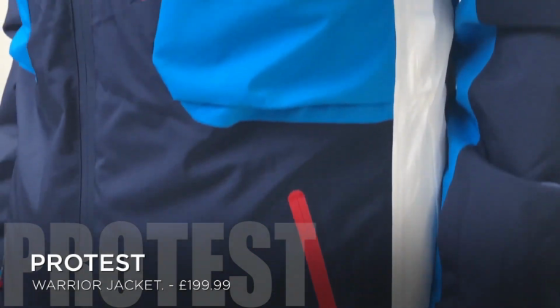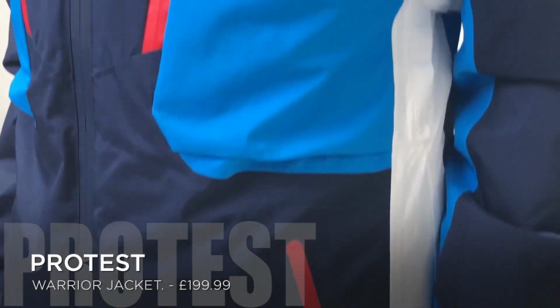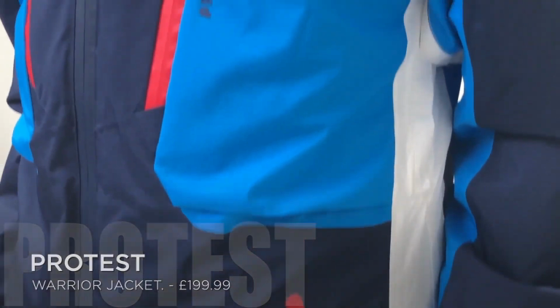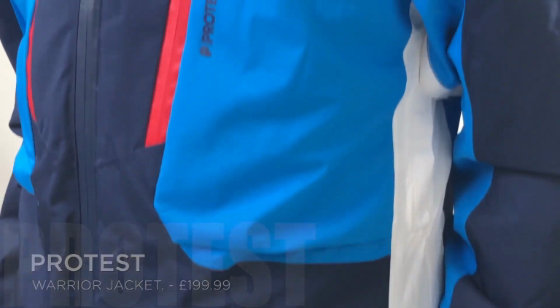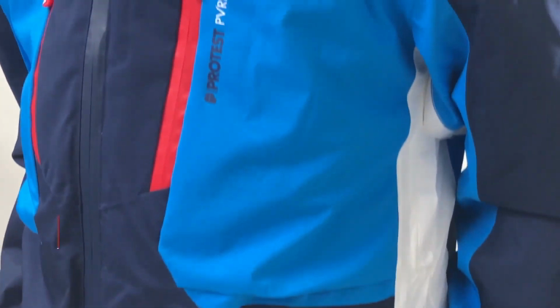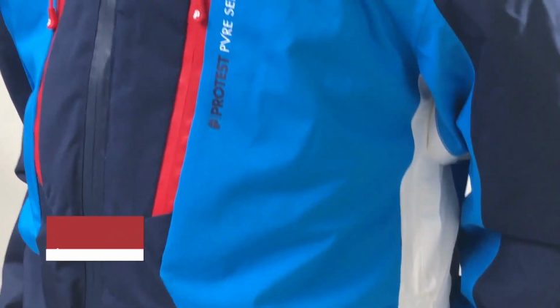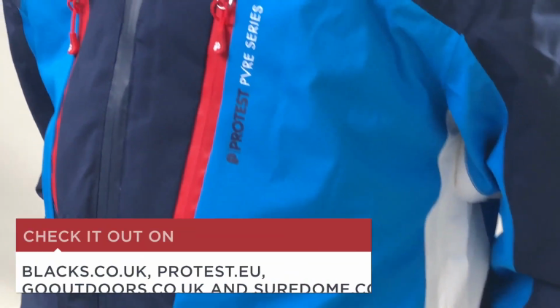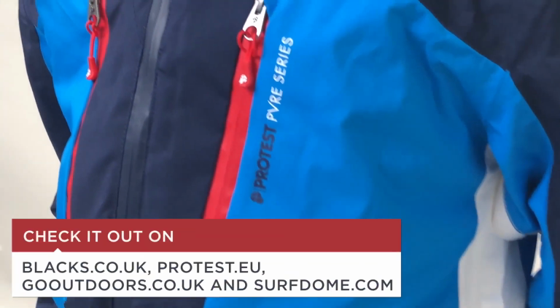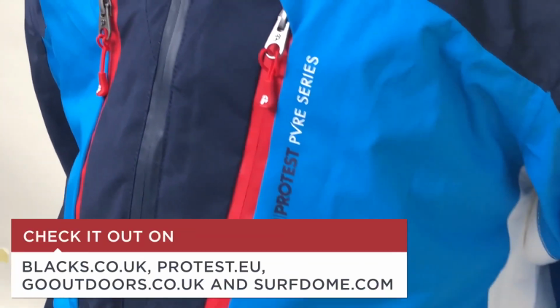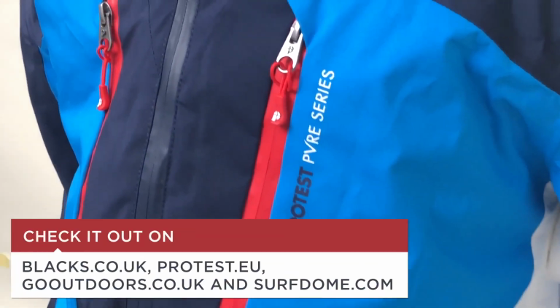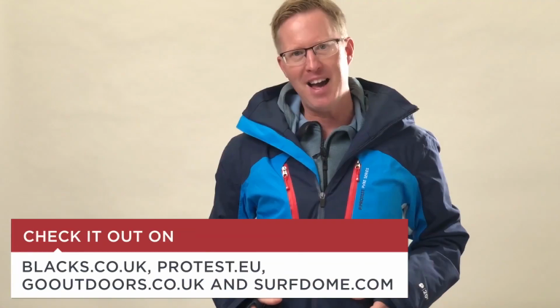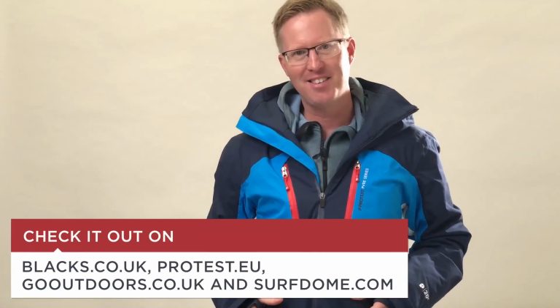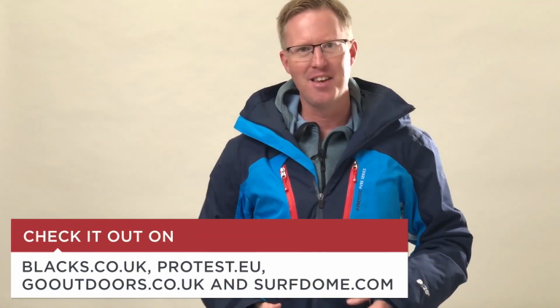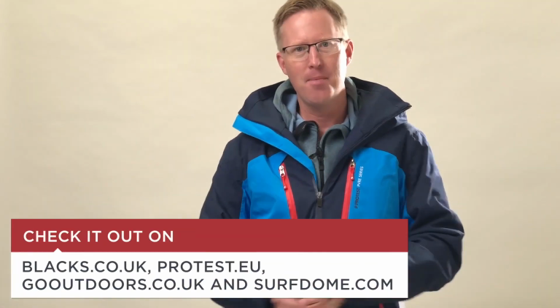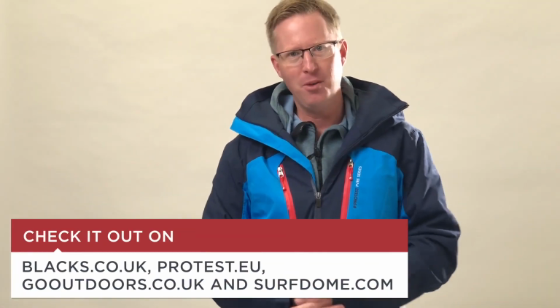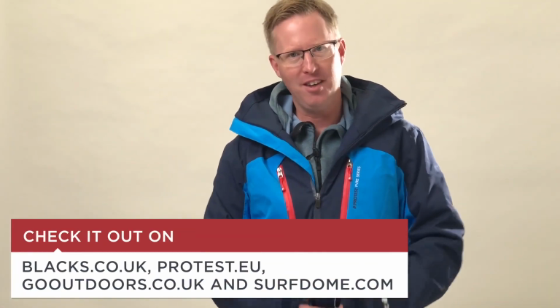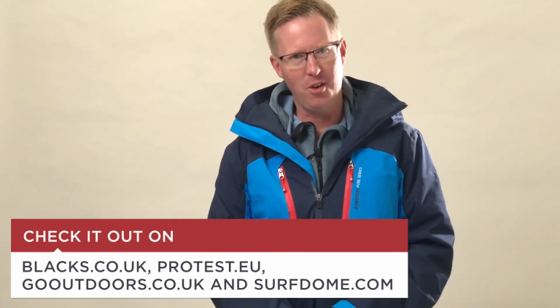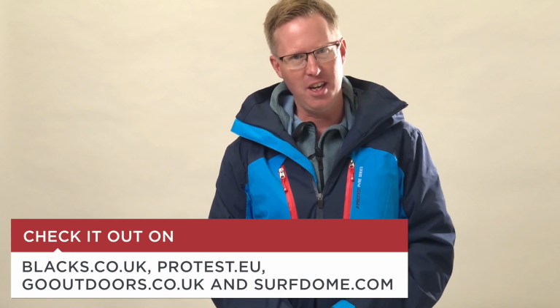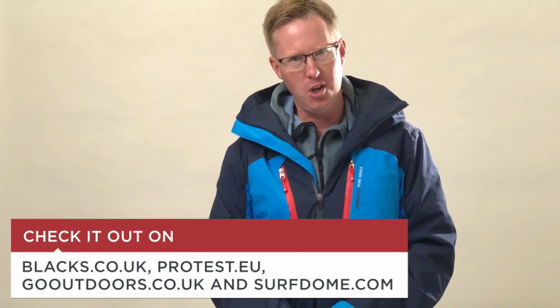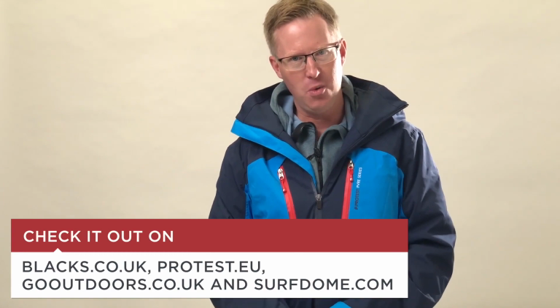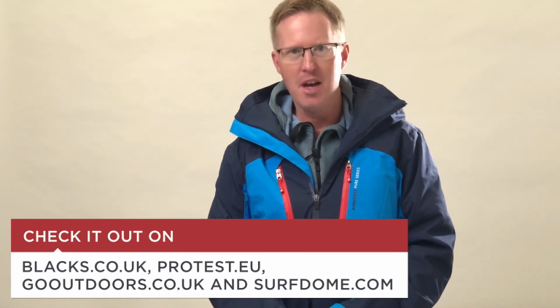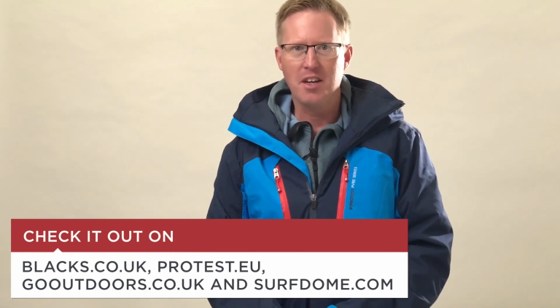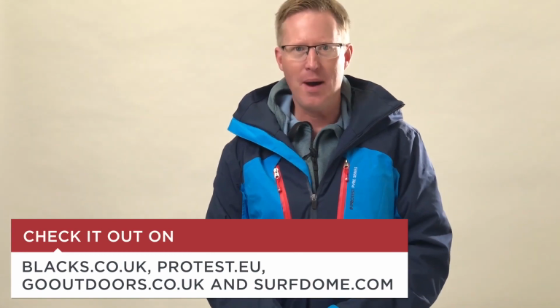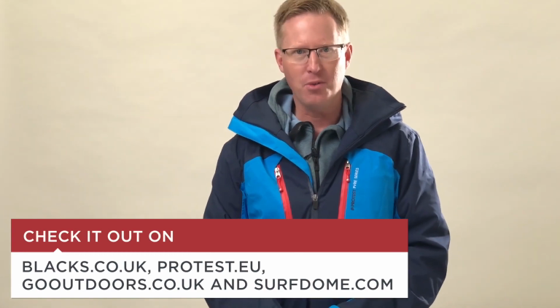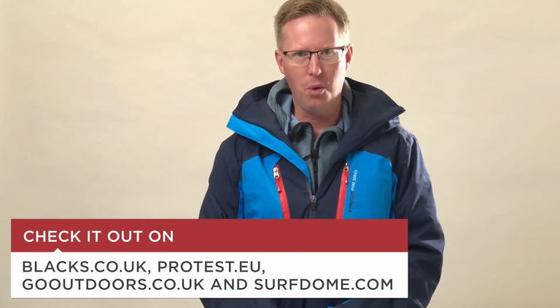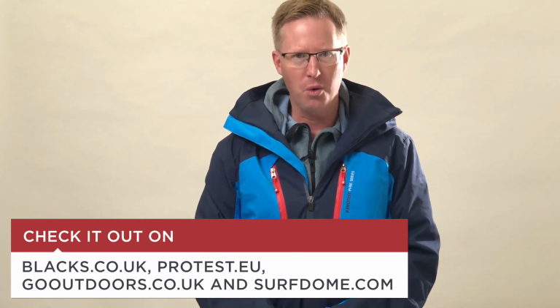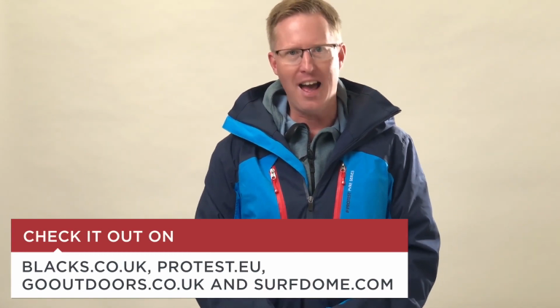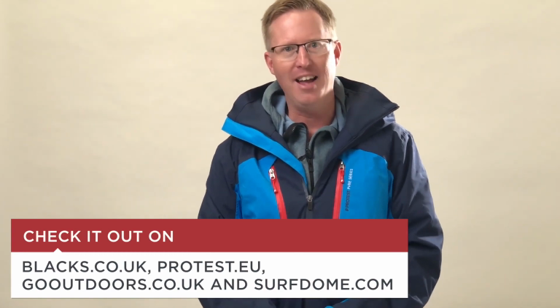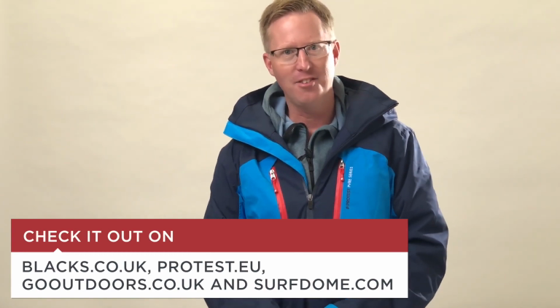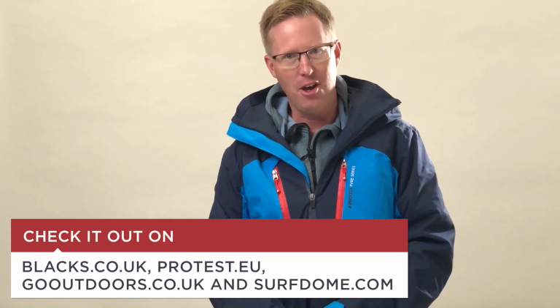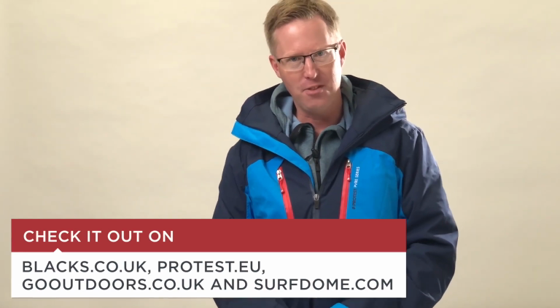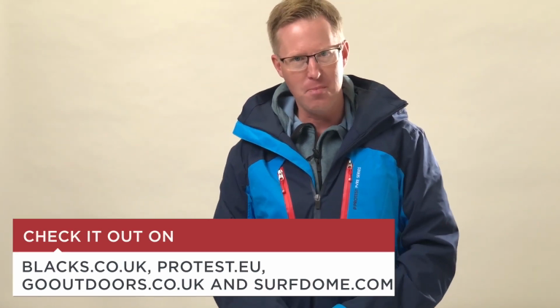So this is the Roria jacket from Protest — £199. A nice, smart jacket, available from Blacks, Protest.eu, Go Outdoors, and Surf Day.